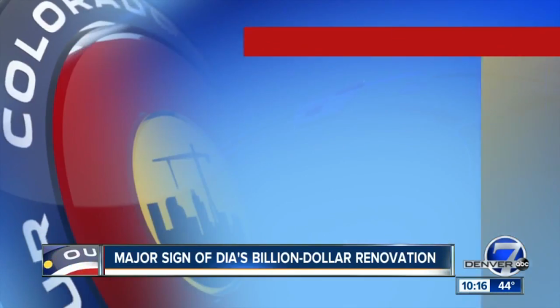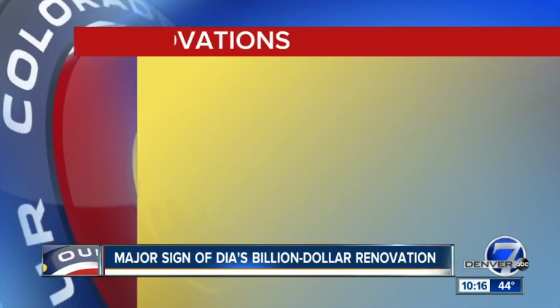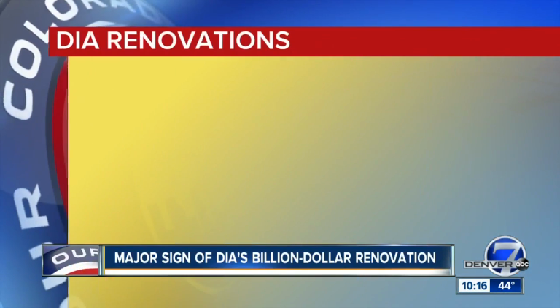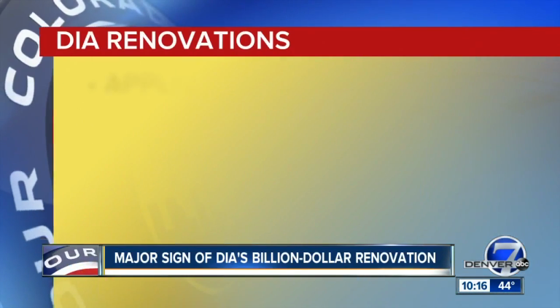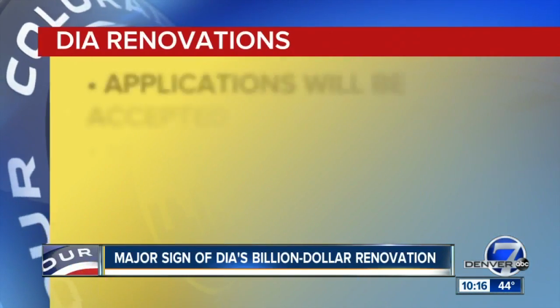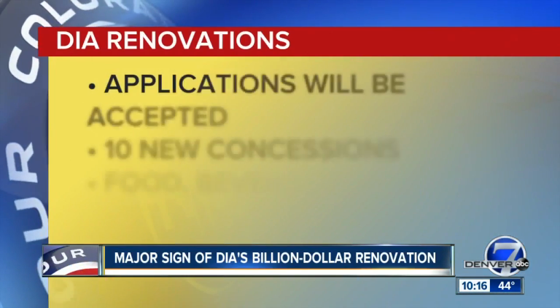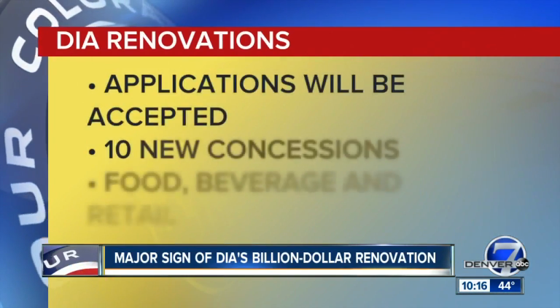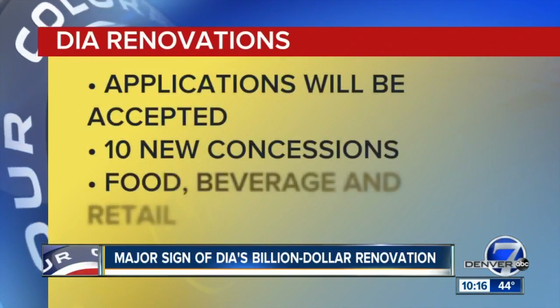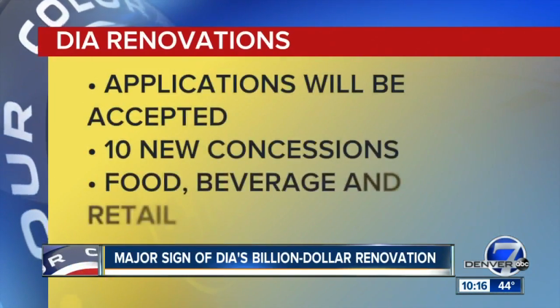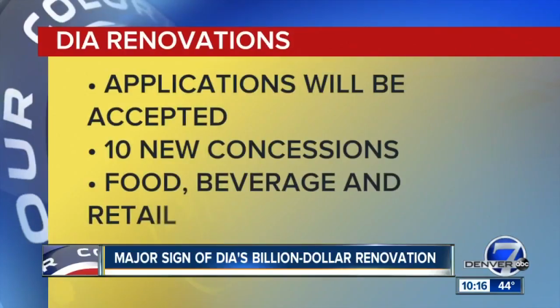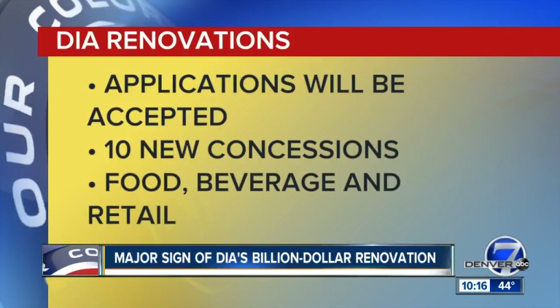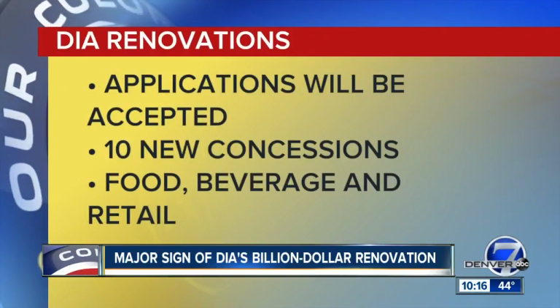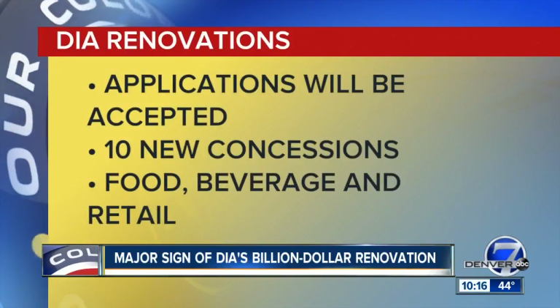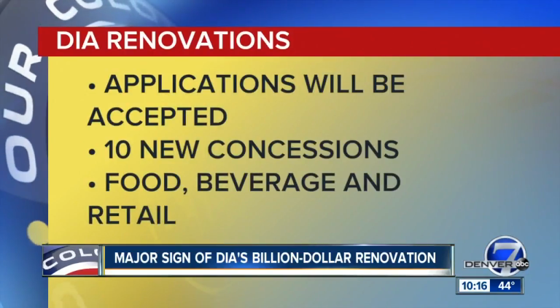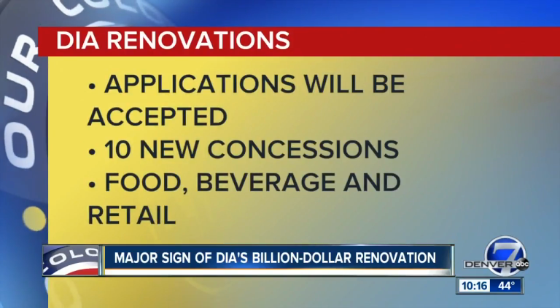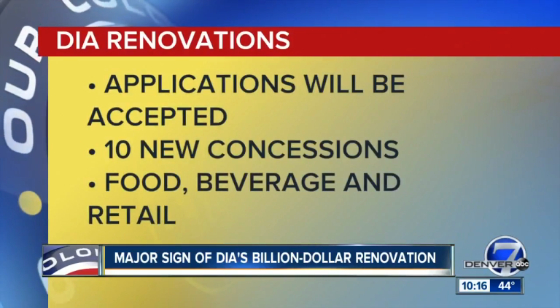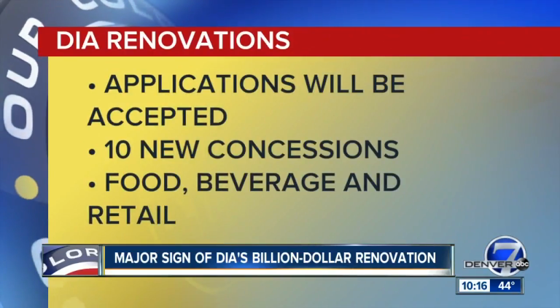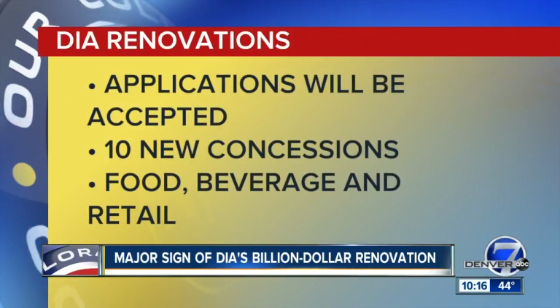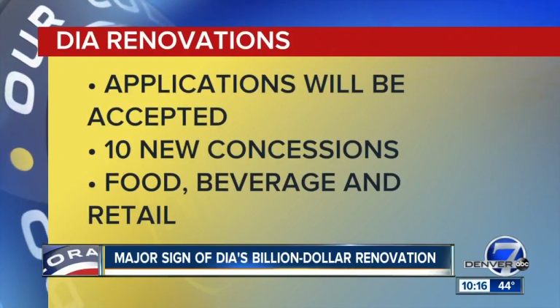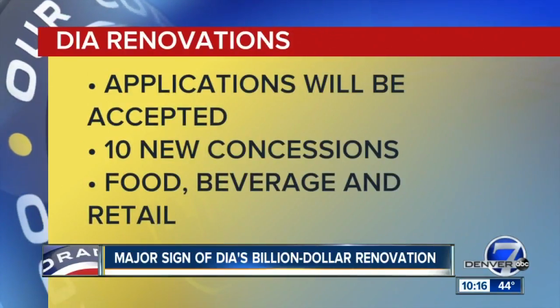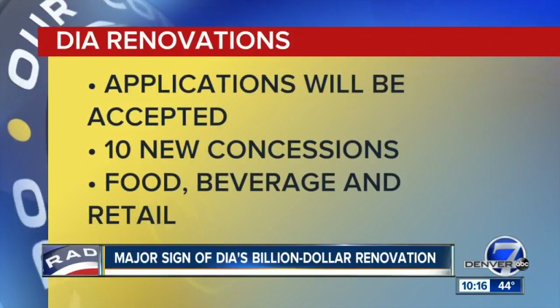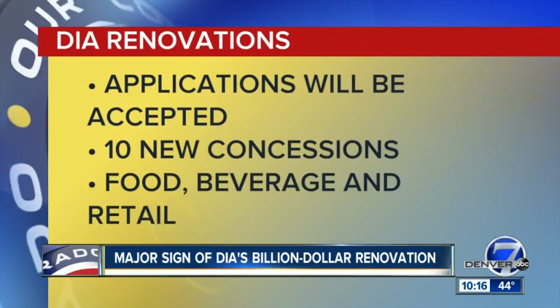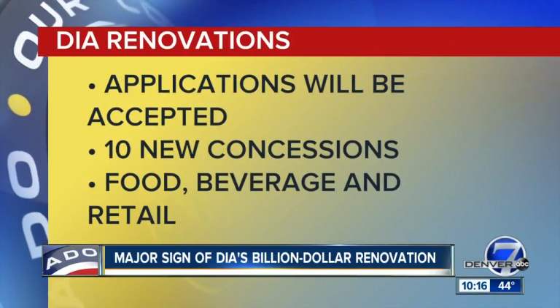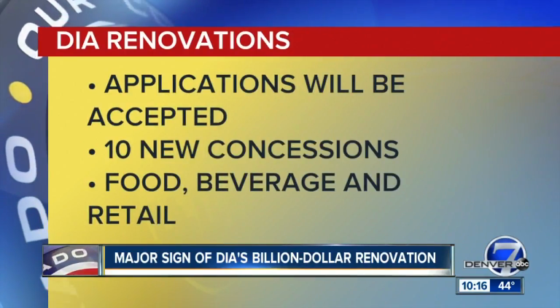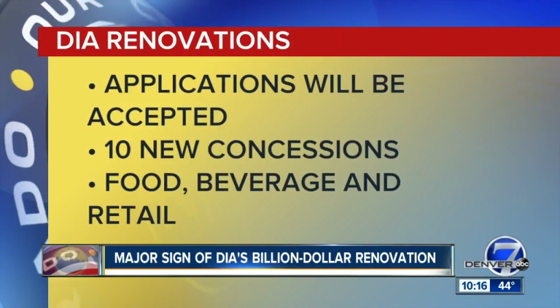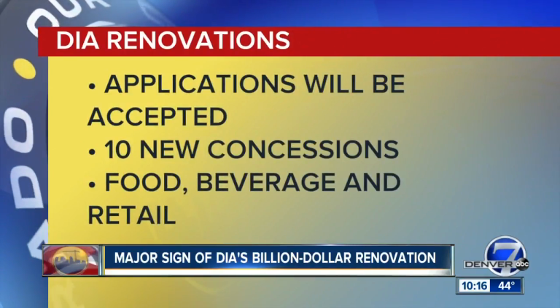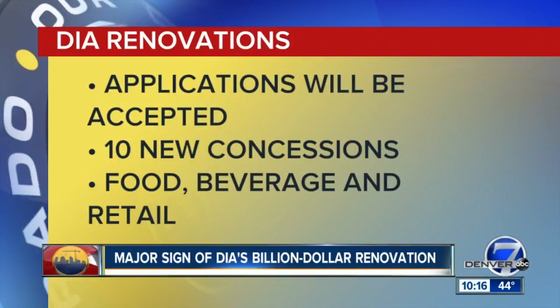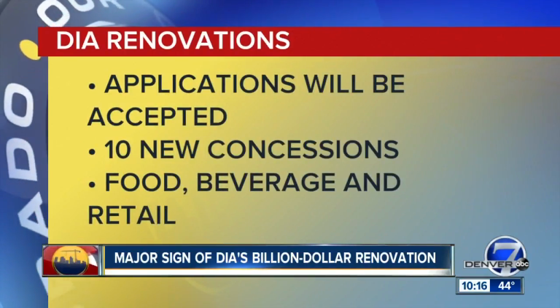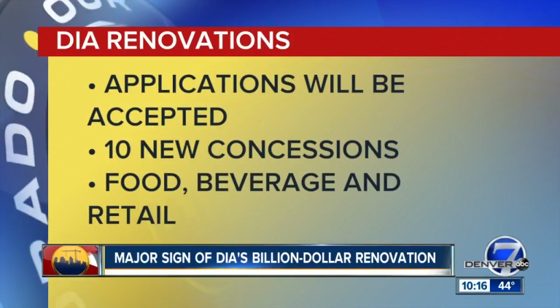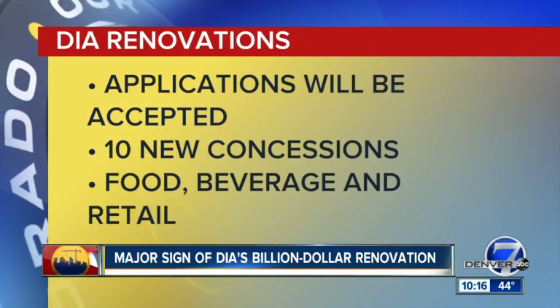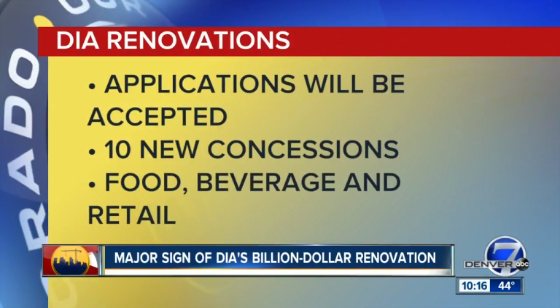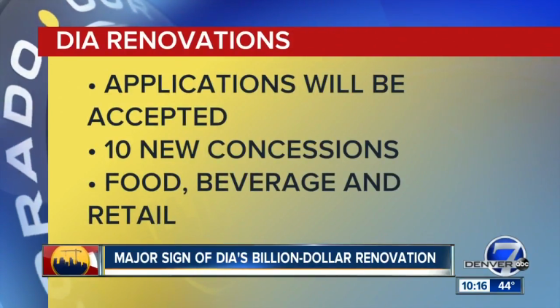Later this month, applications will be accepted for 10 new concessions, including food, beverage, and retail.